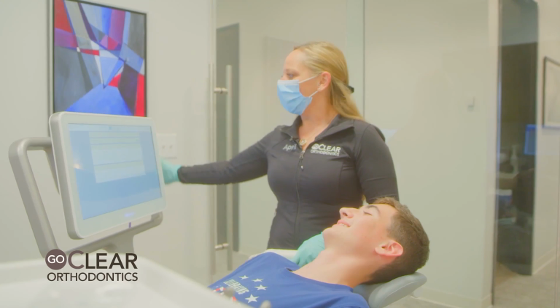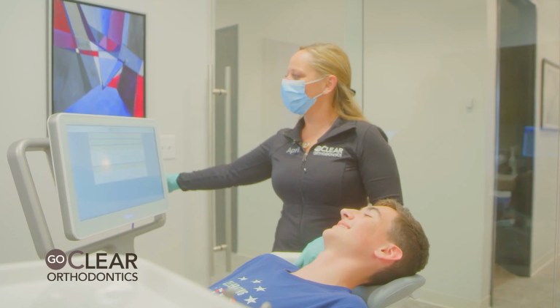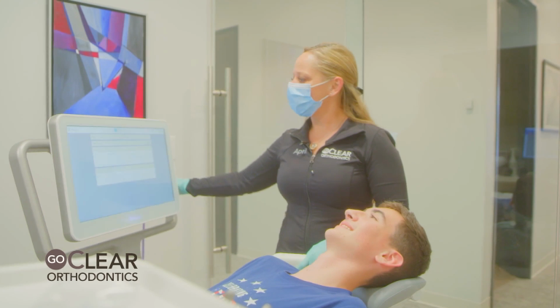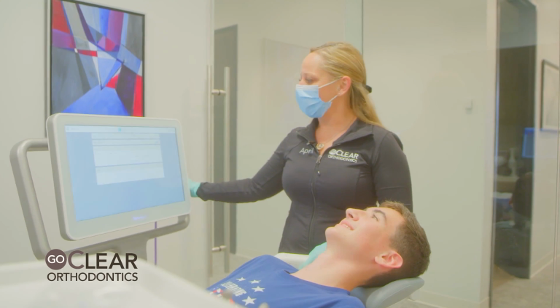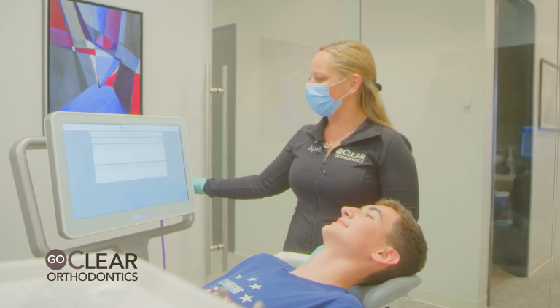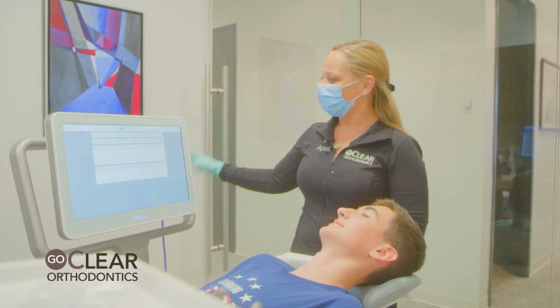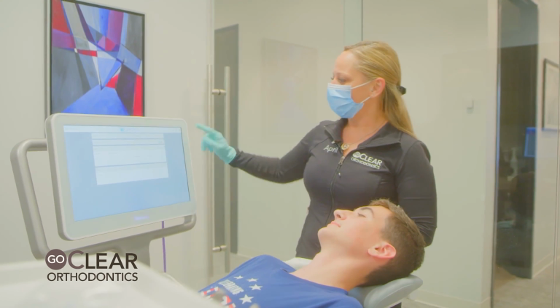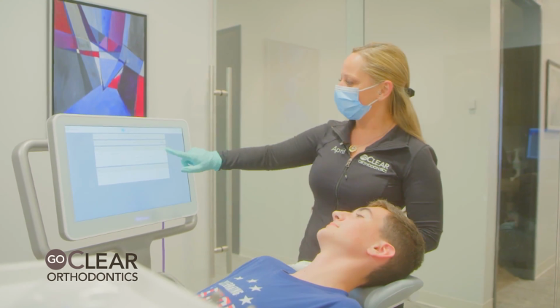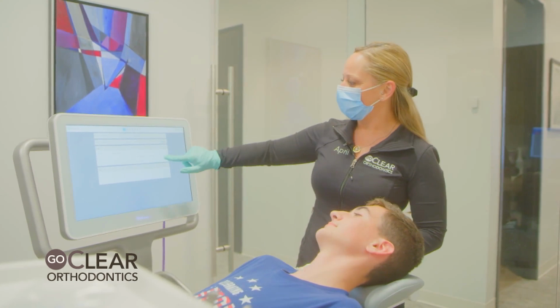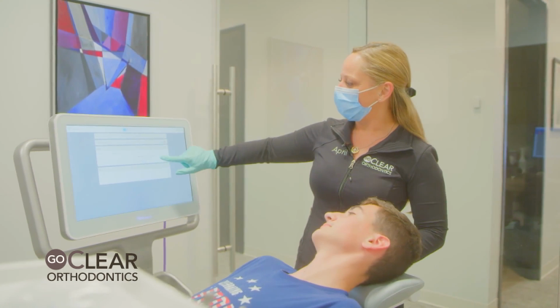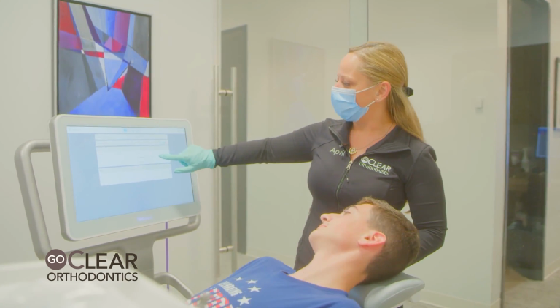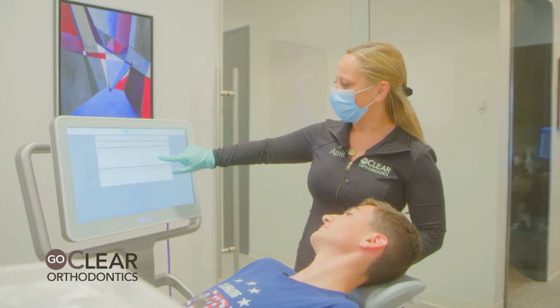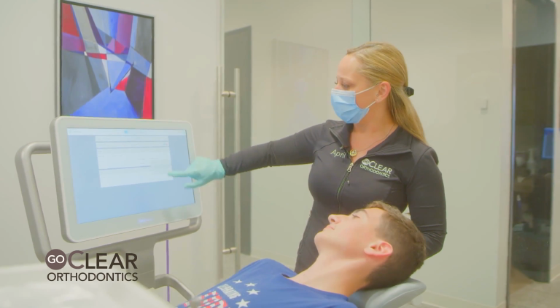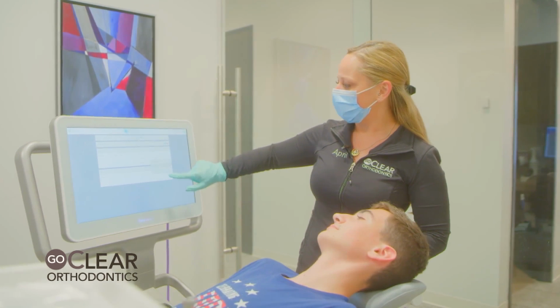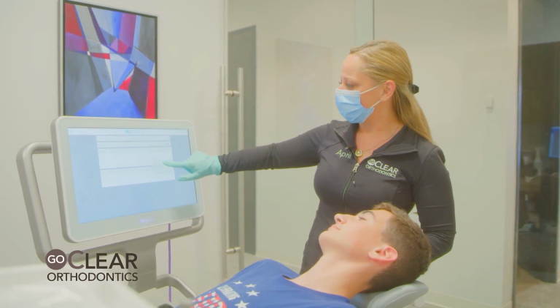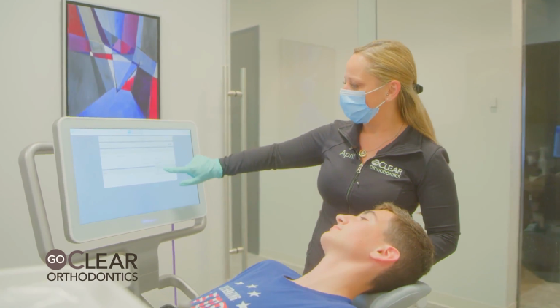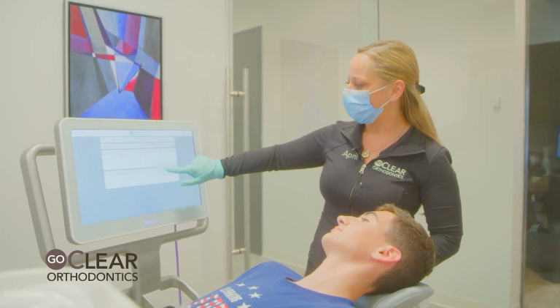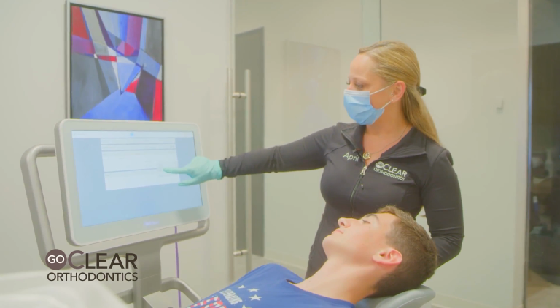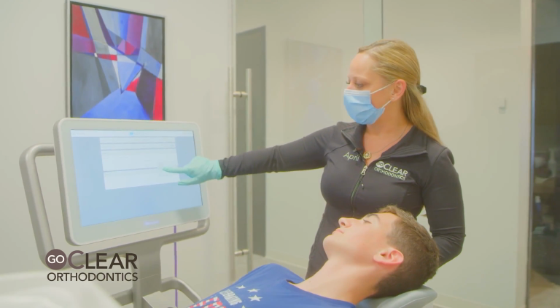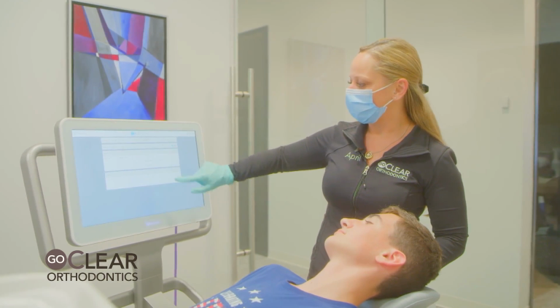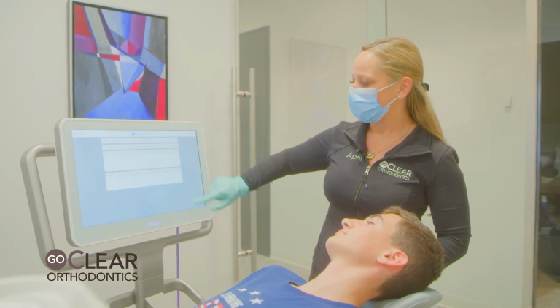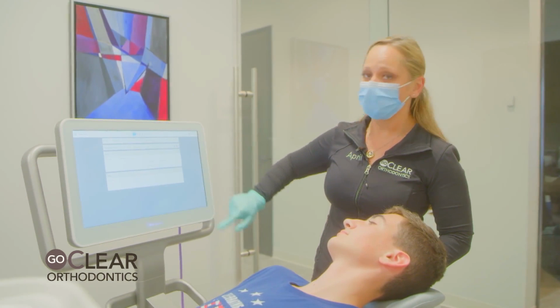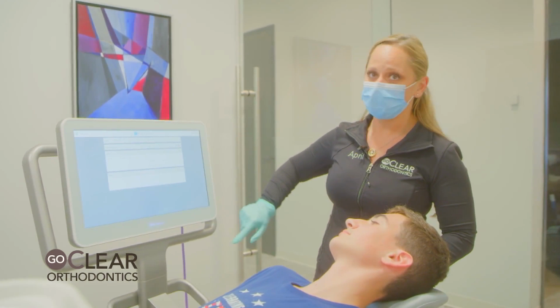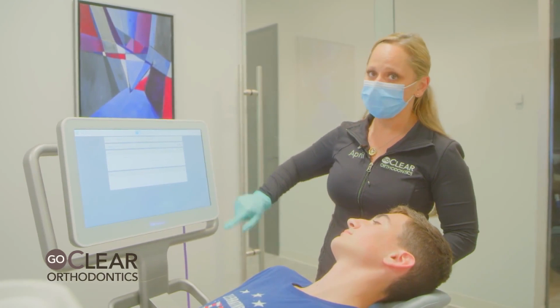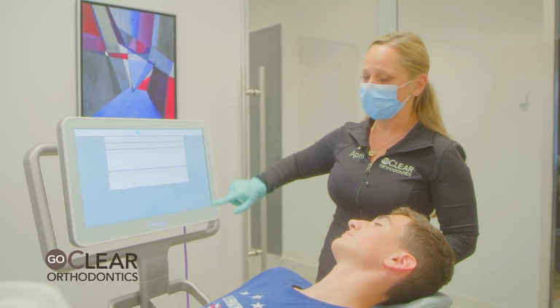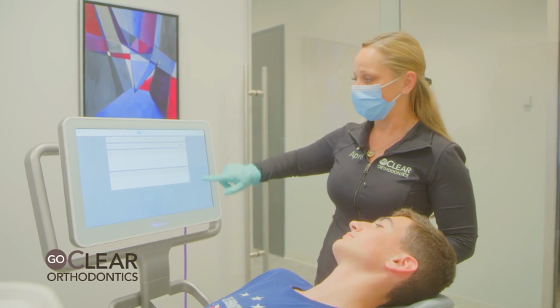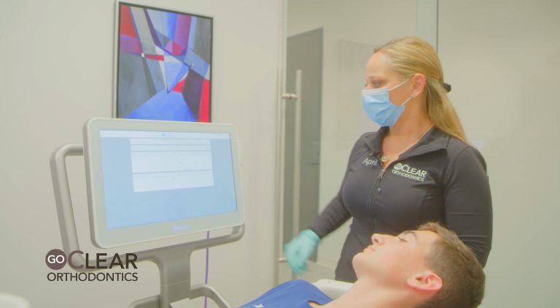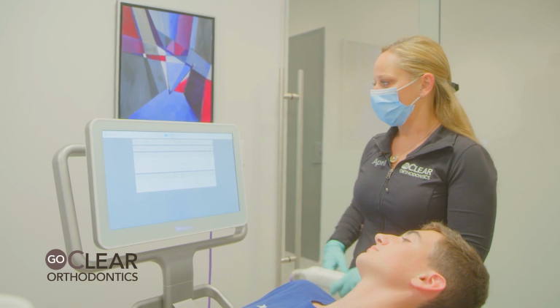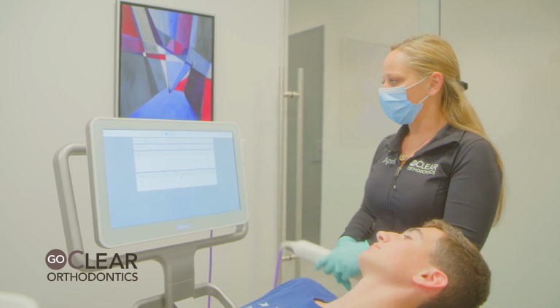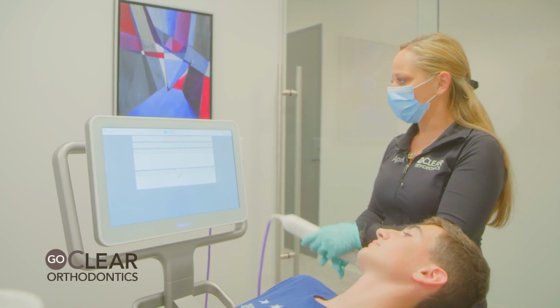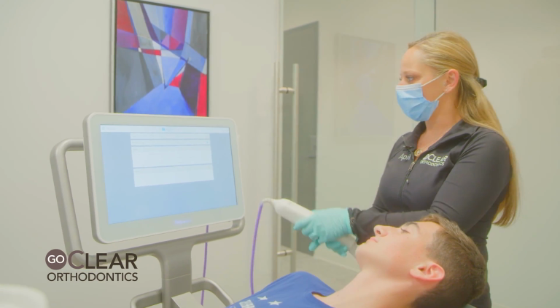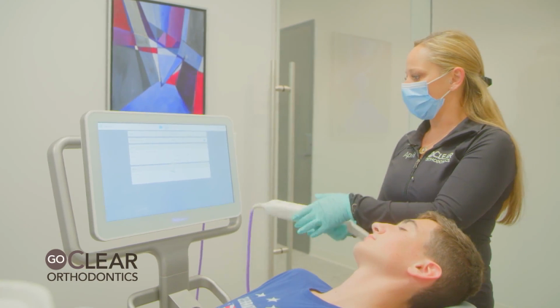On the scanner for refinement, make sure you have progress record chosen. Now we're going to scan.